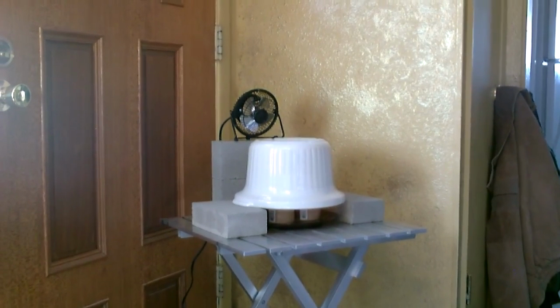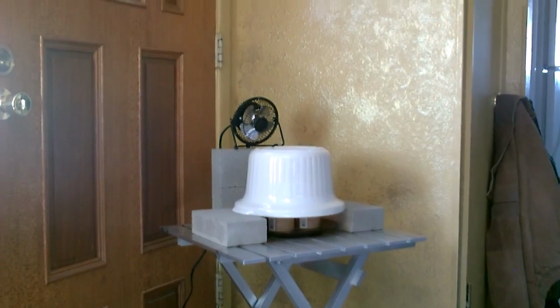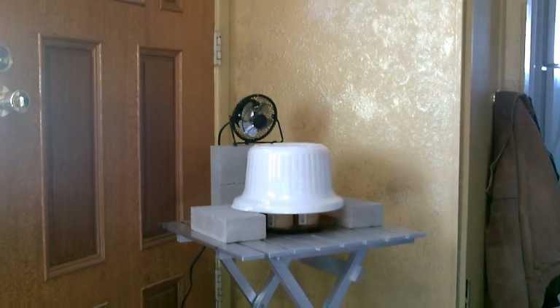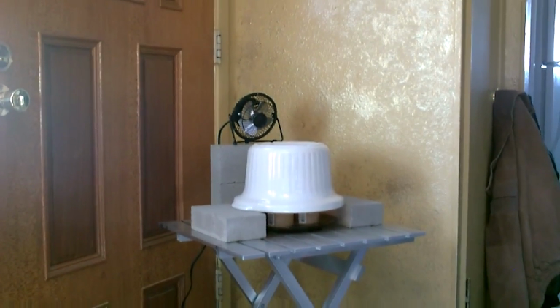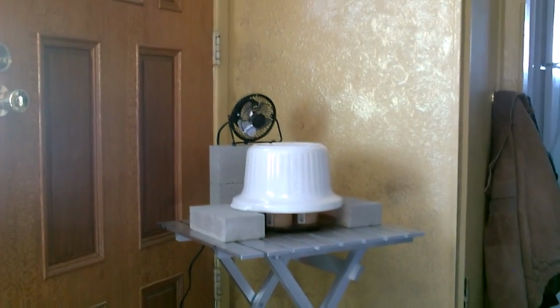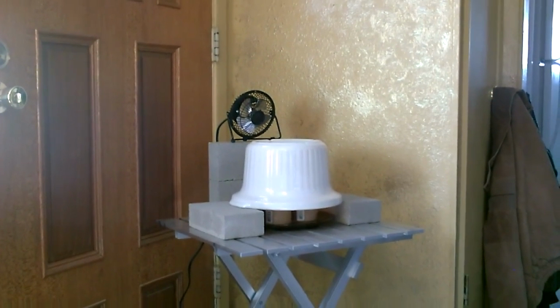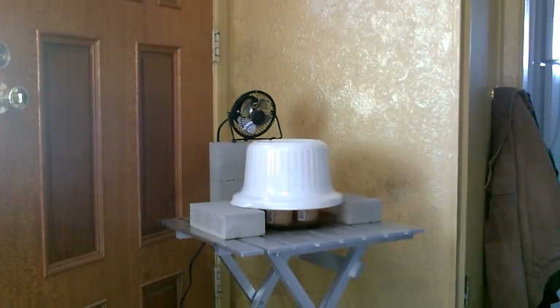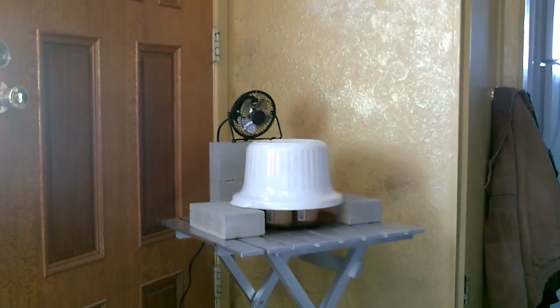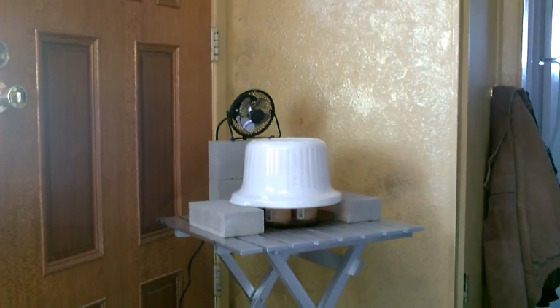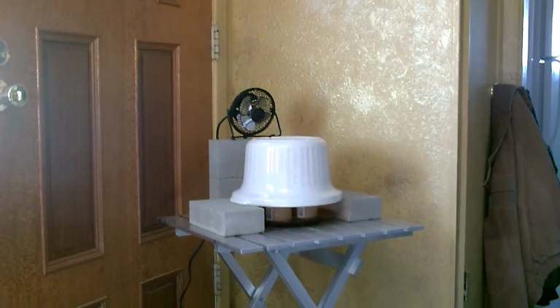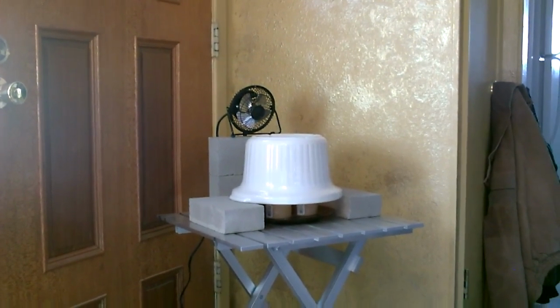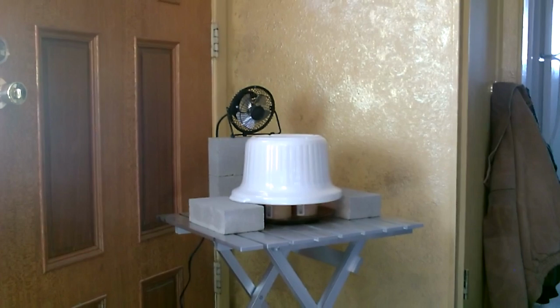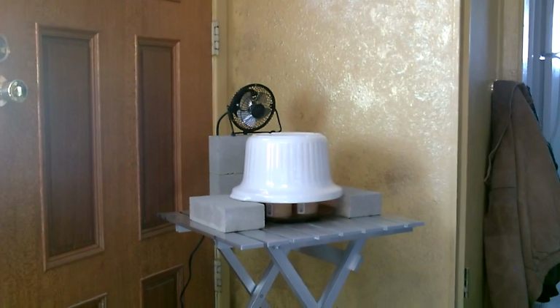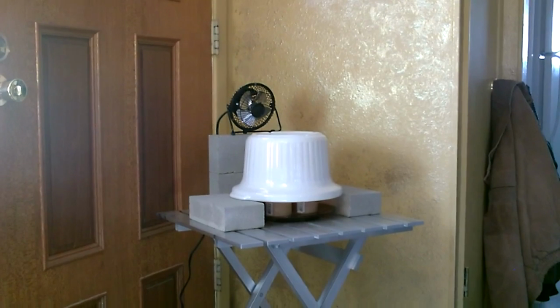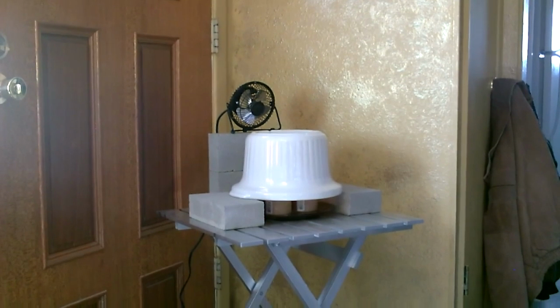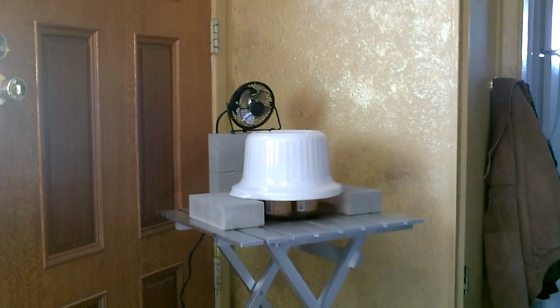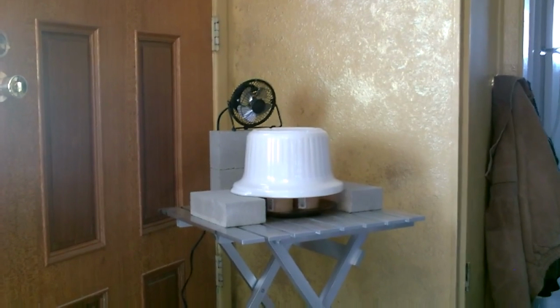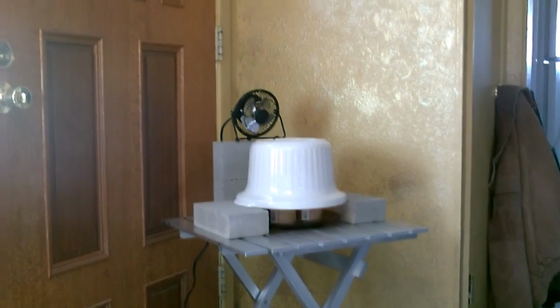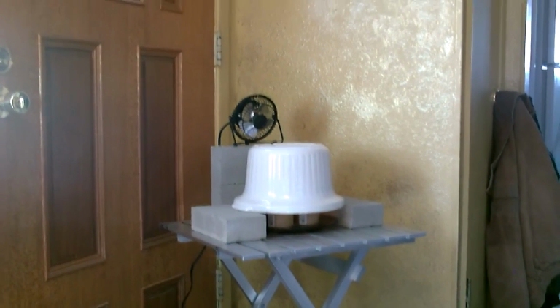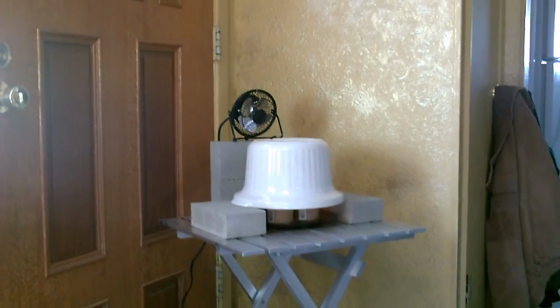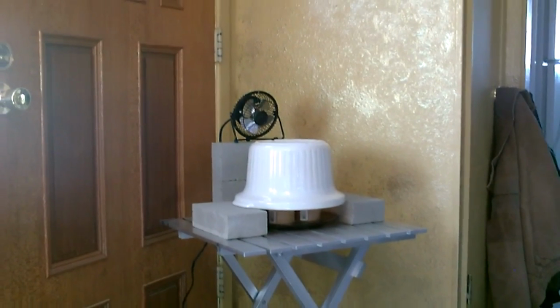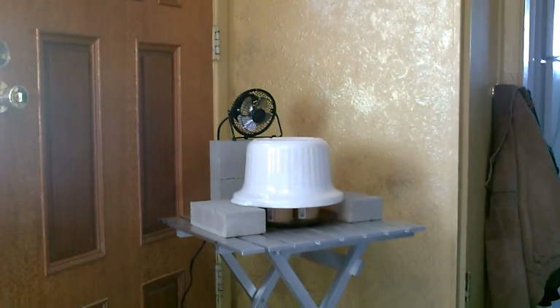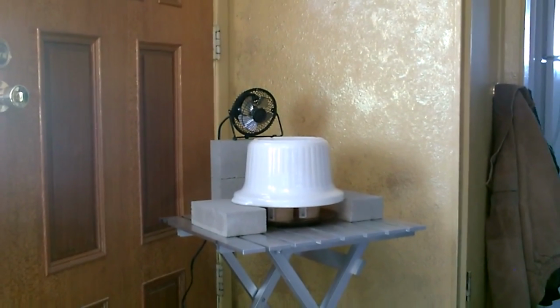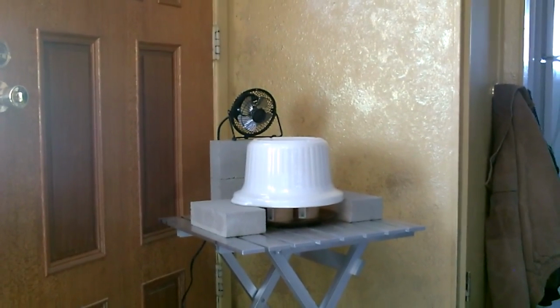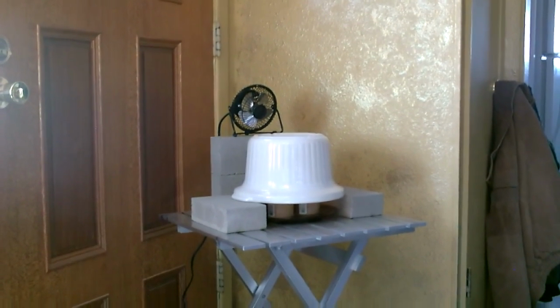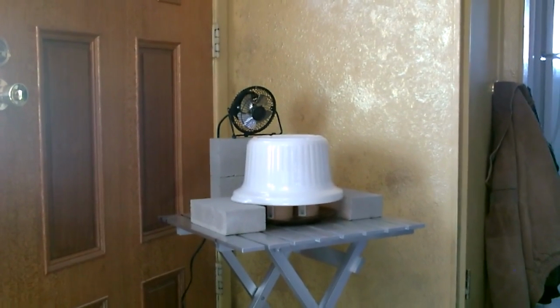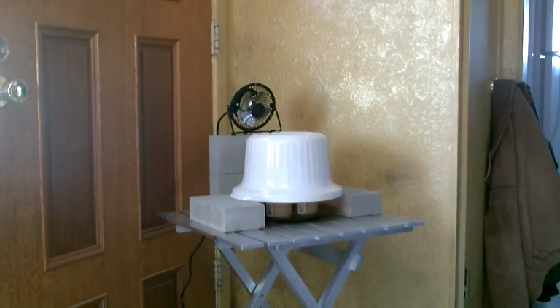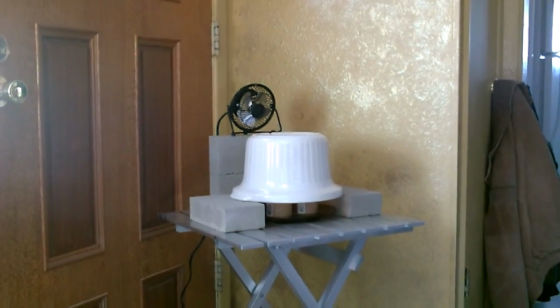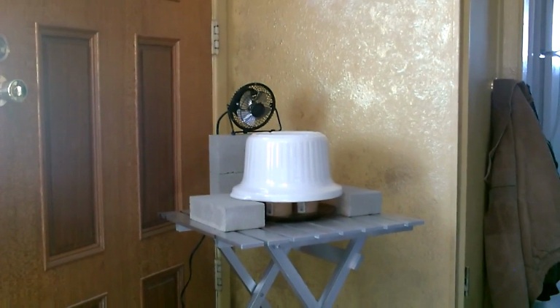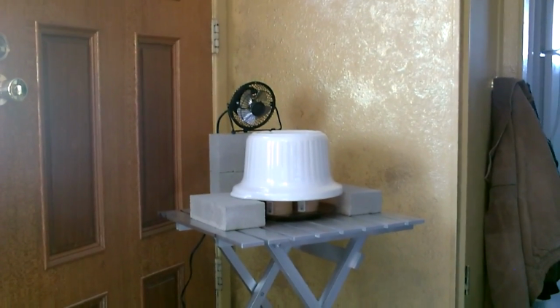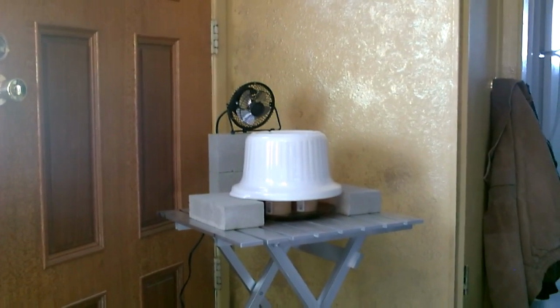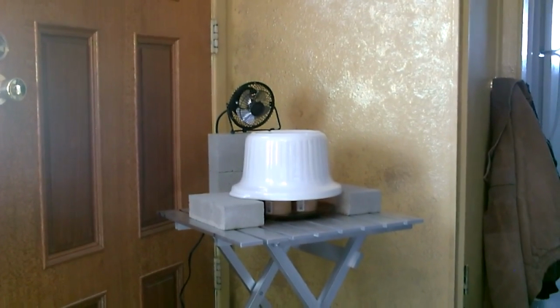So I shut the fan off. I'm going to take some temp measurements again. I'm going to let that thing really crank — see if we can get it up to 300.